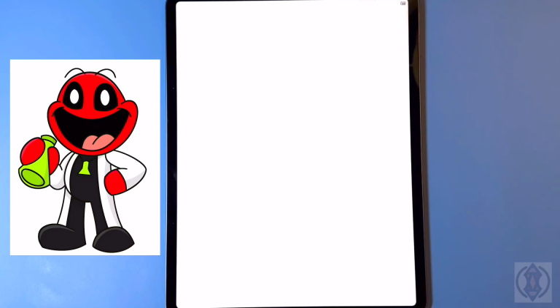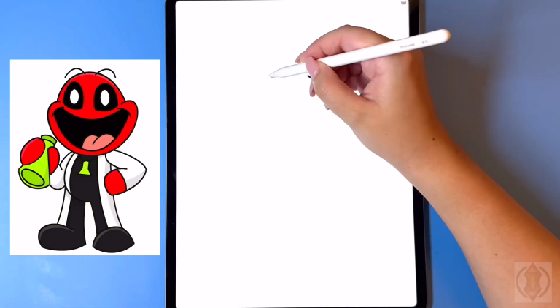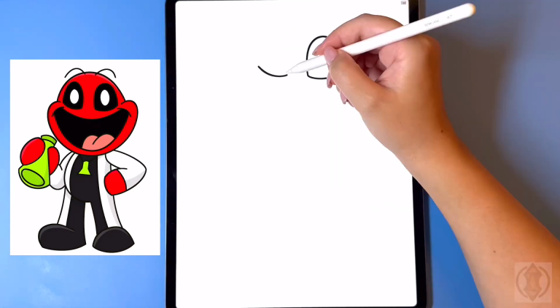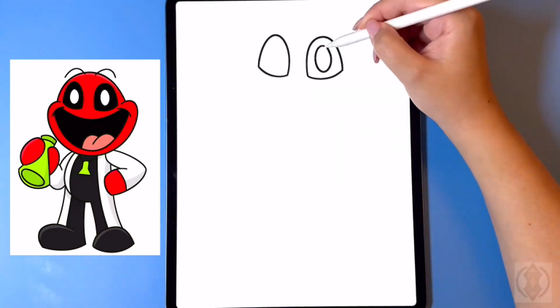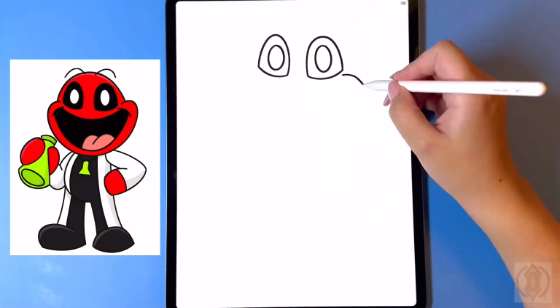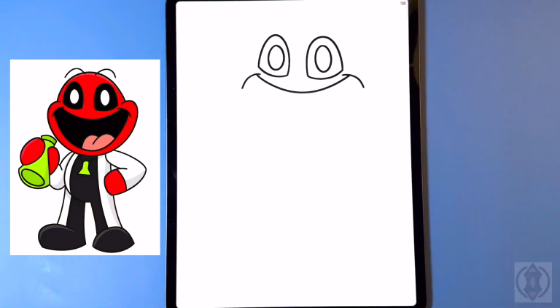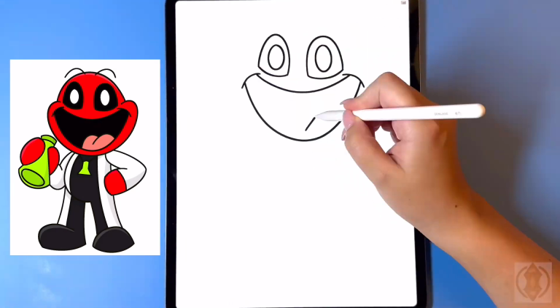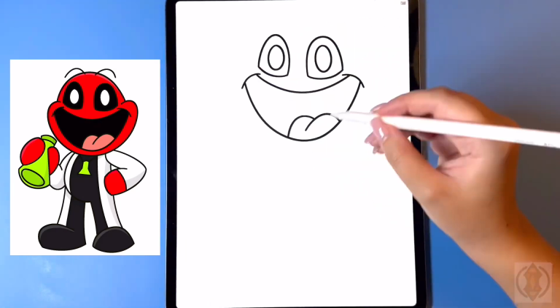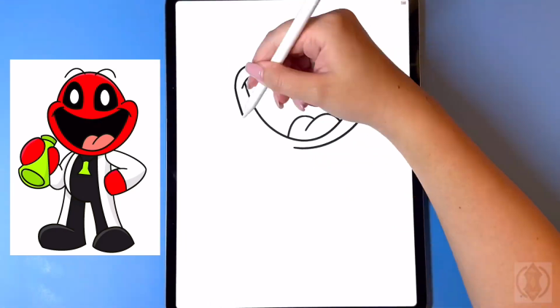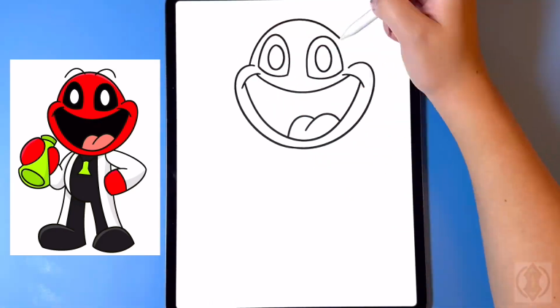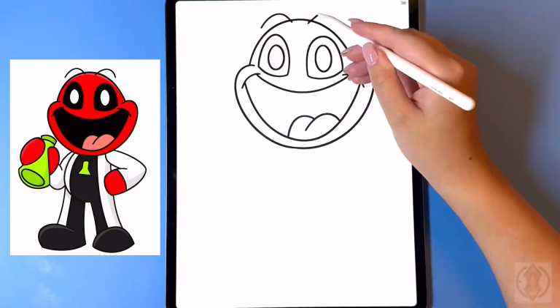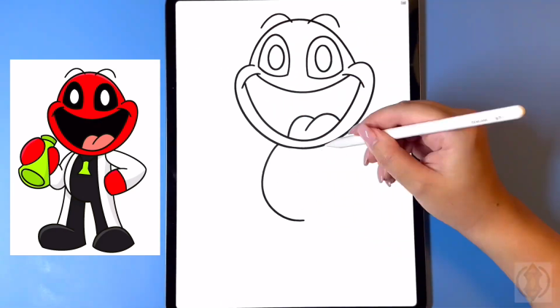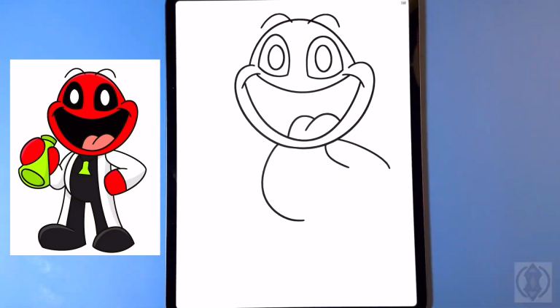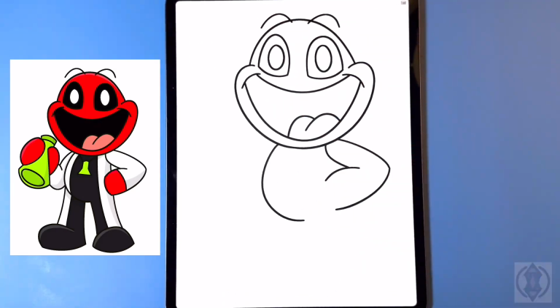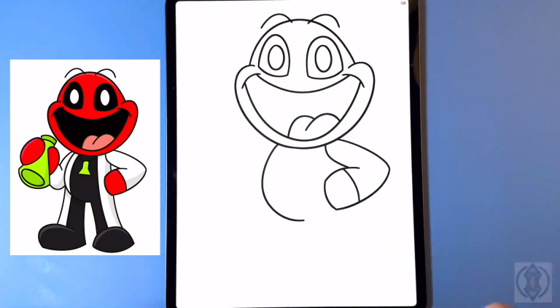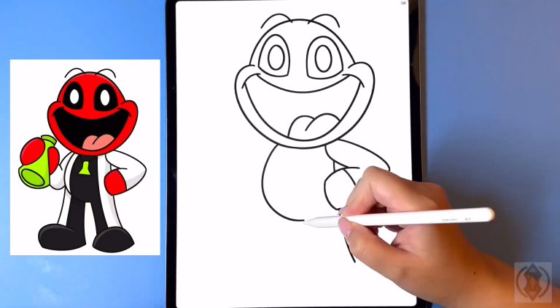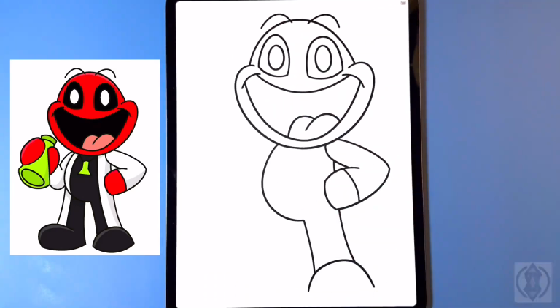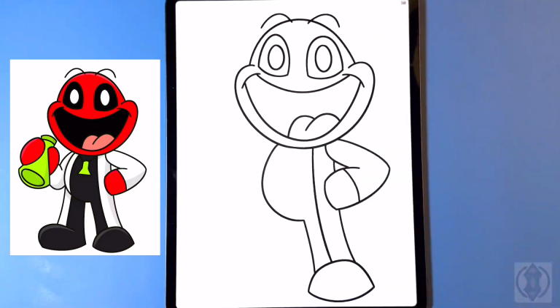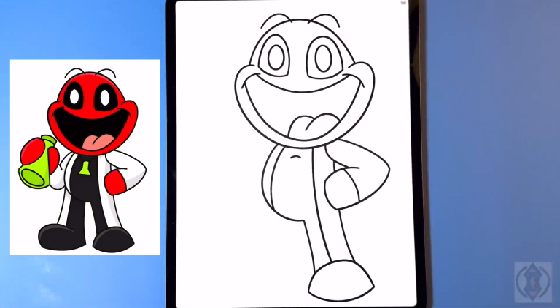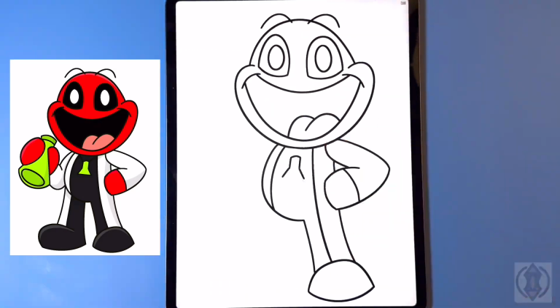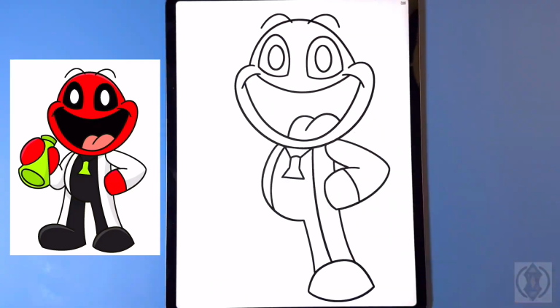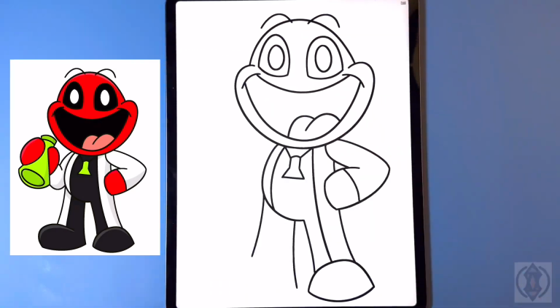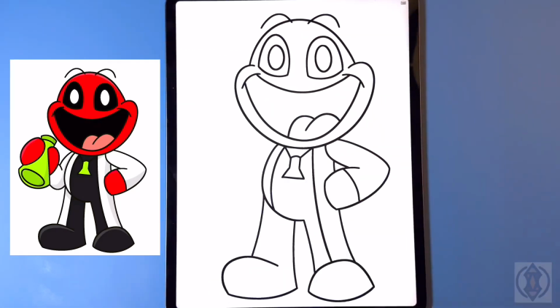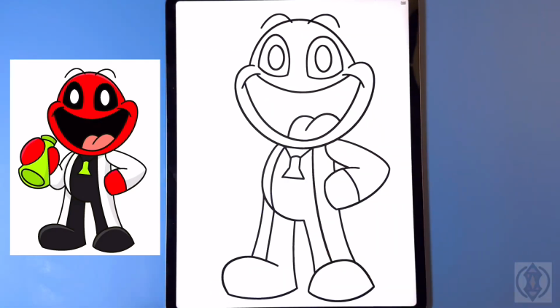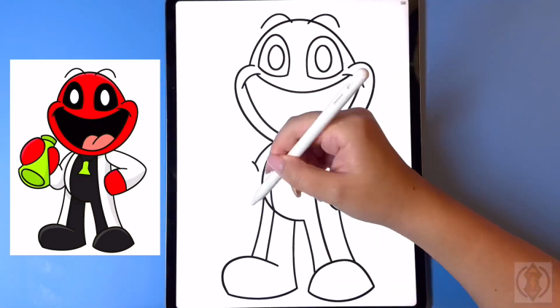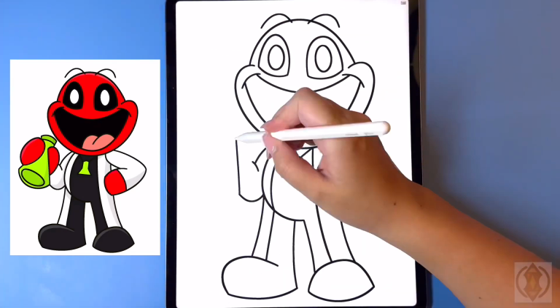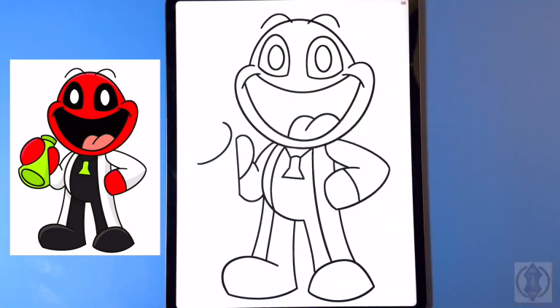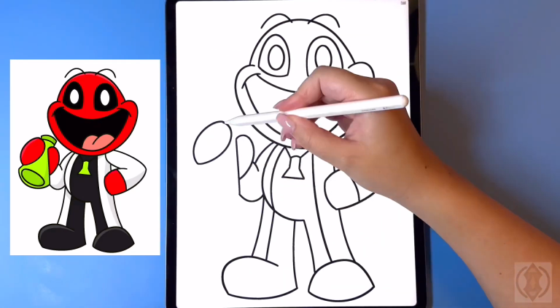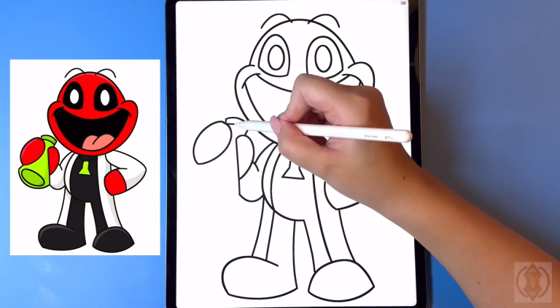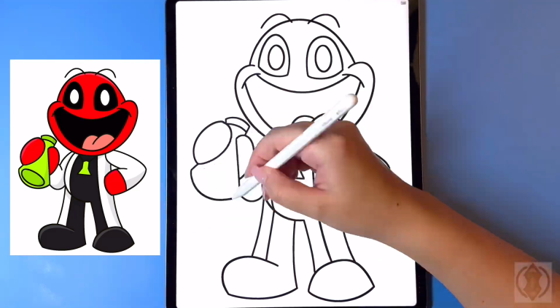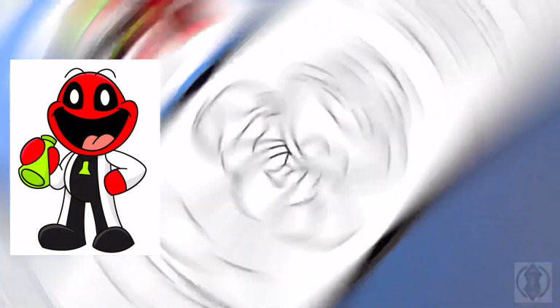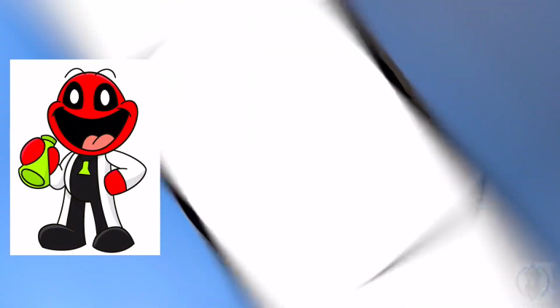Hey art friends, welcome to today's how-to! Today we'll be learning how to draw Red Rainbow Friends as a smiling critter from Poppy Playtime.